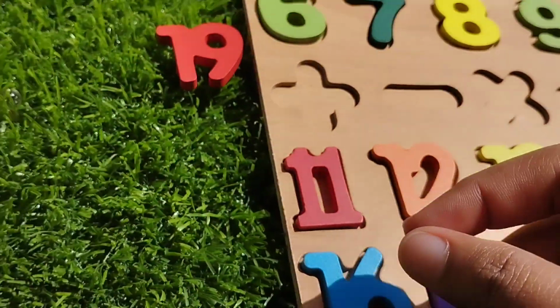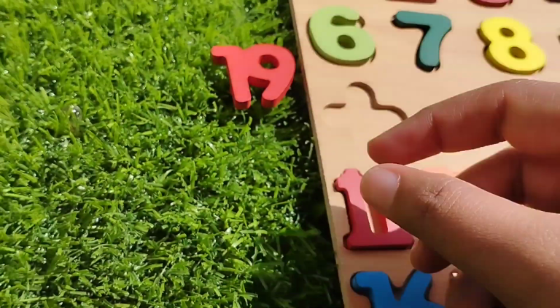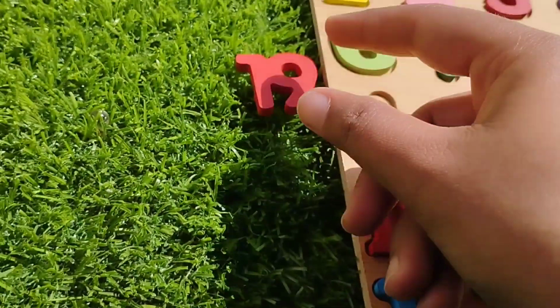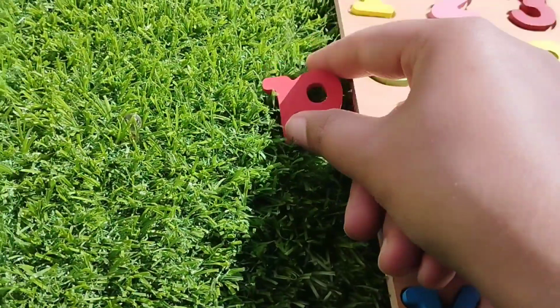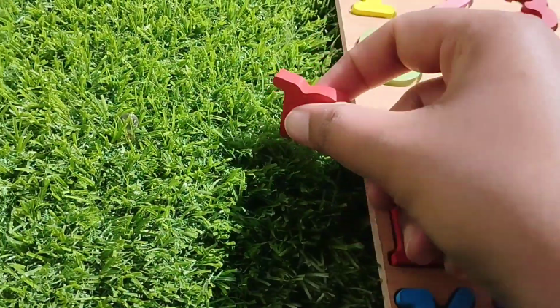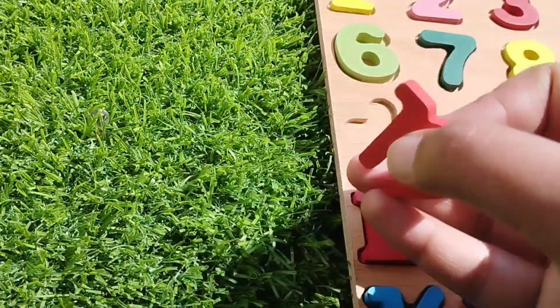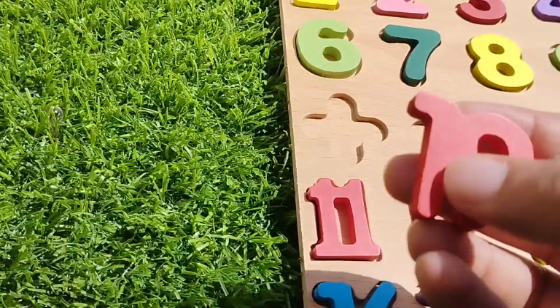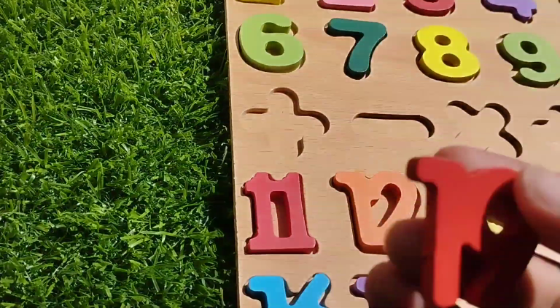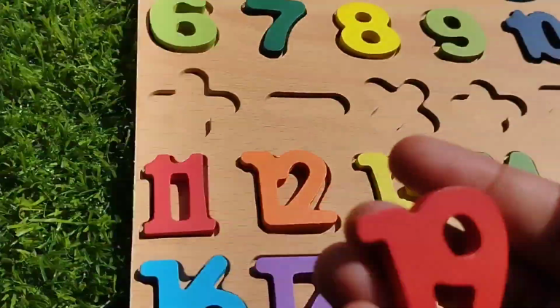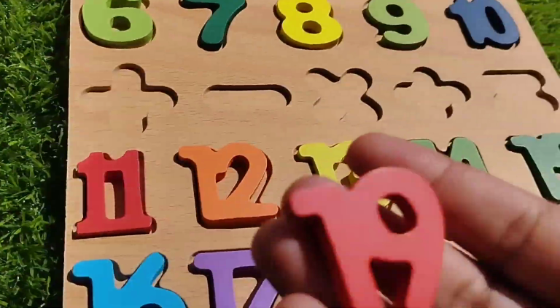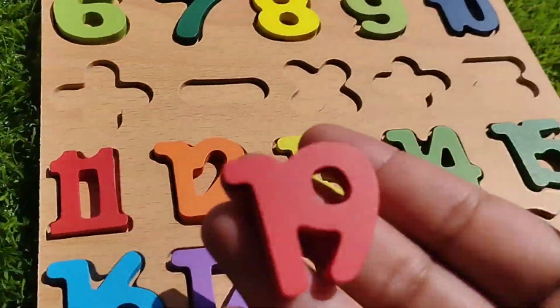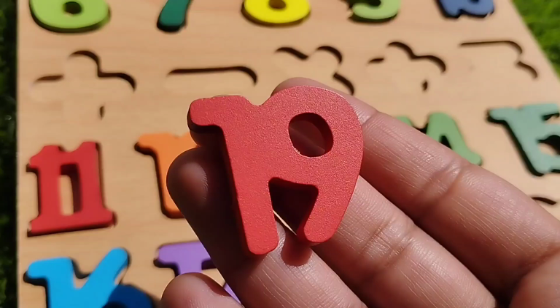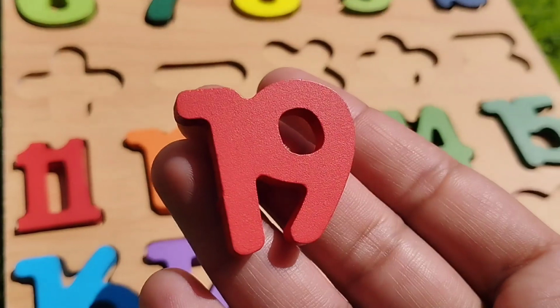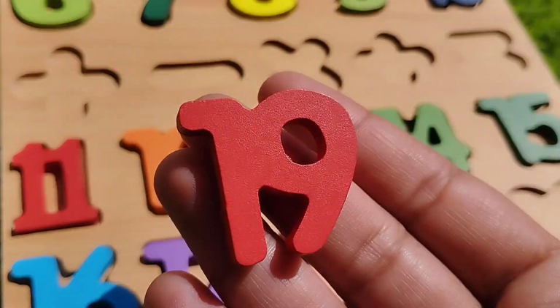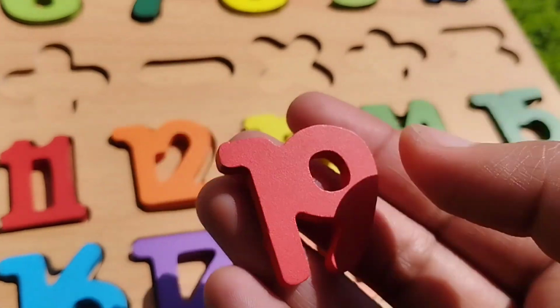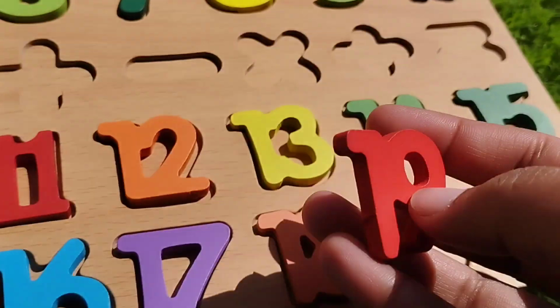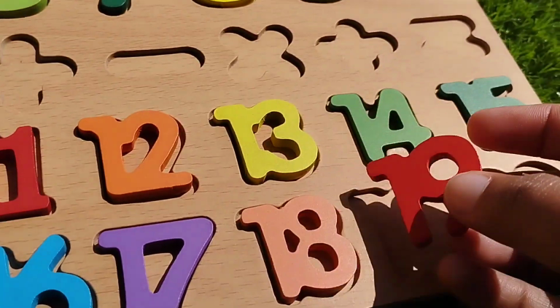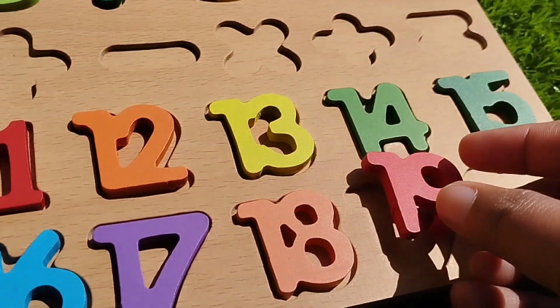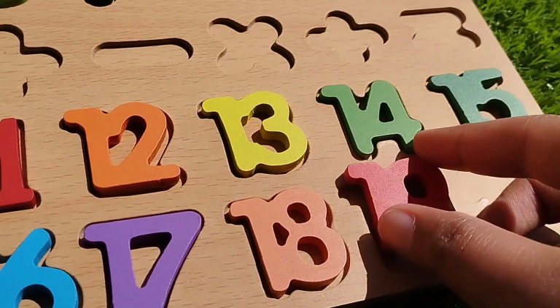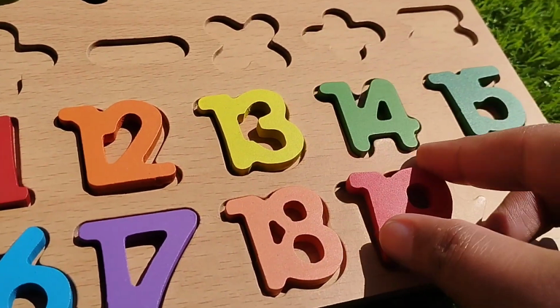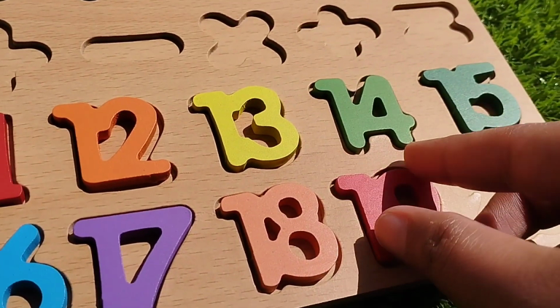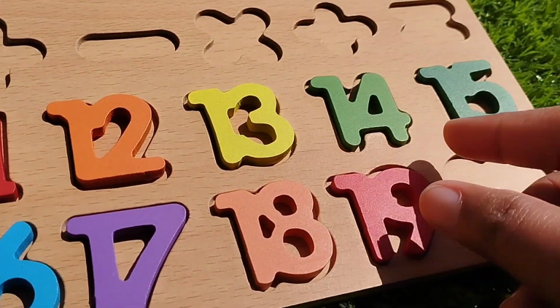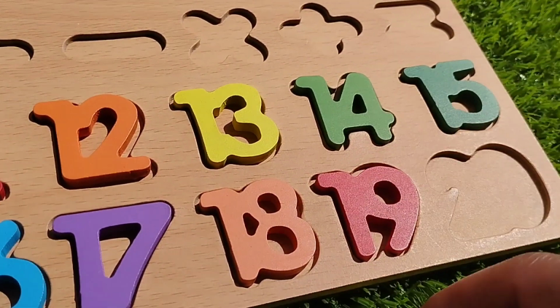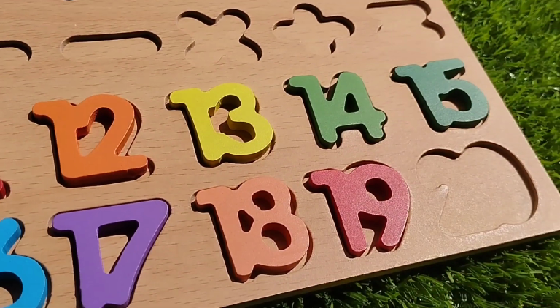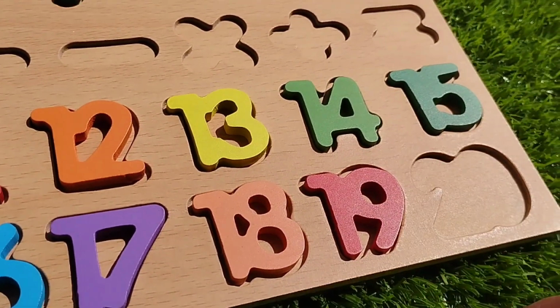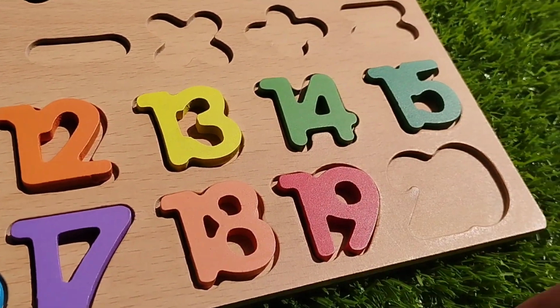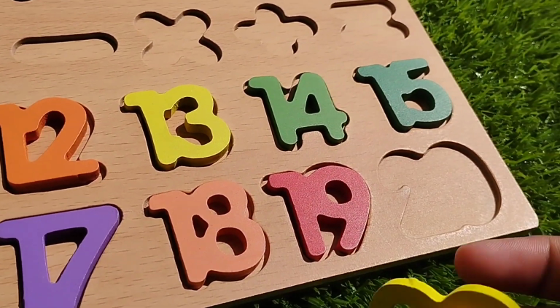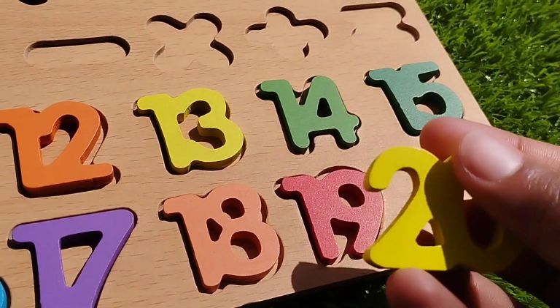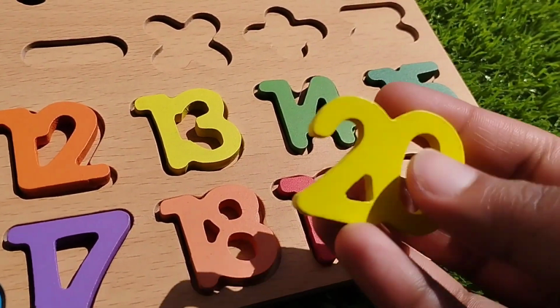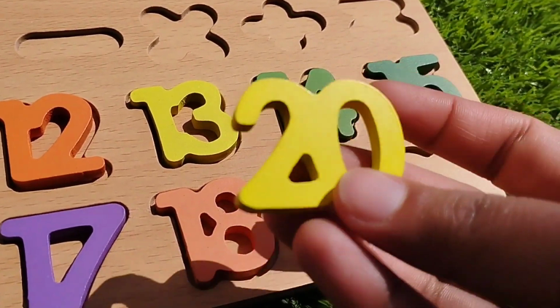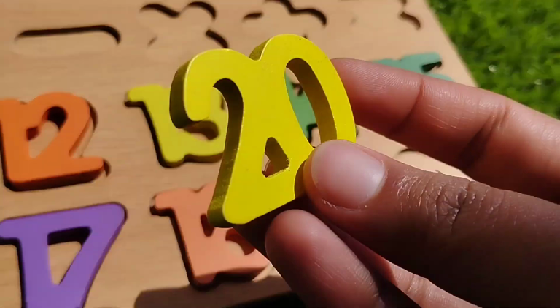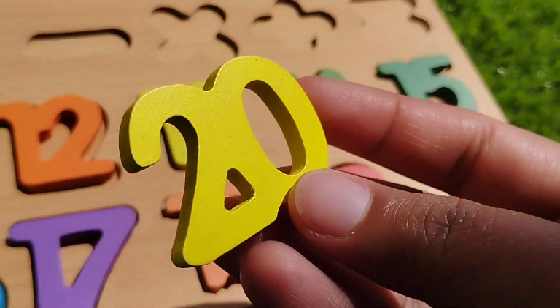Number nineteen. Twenty. One, five, twenty.